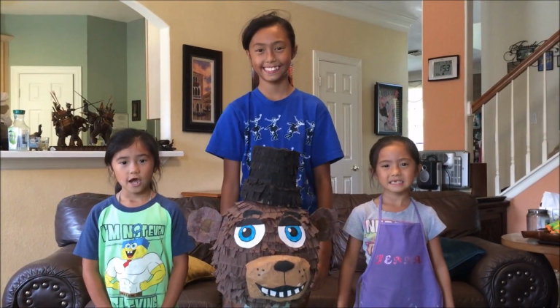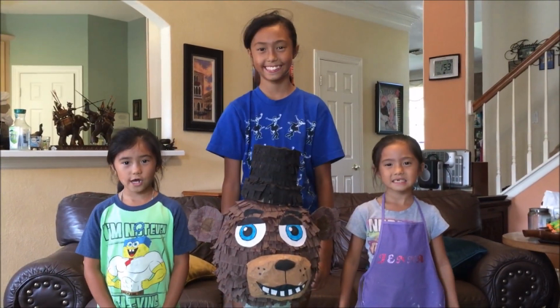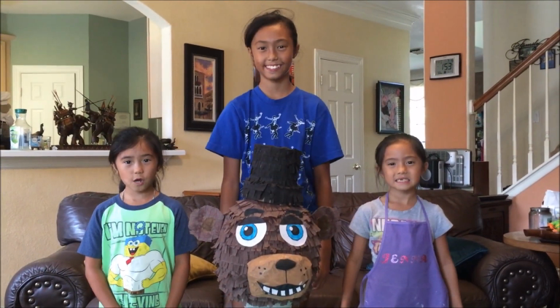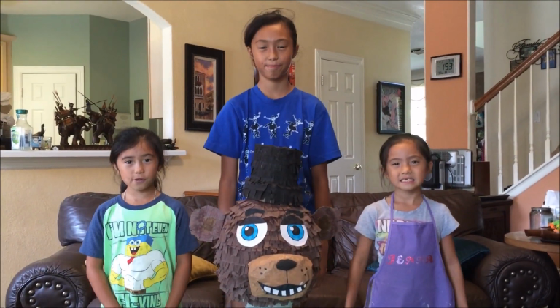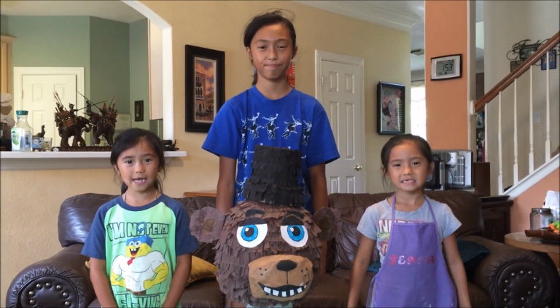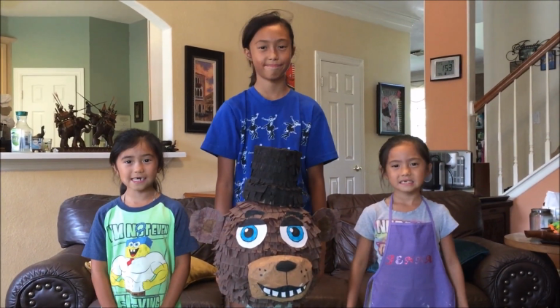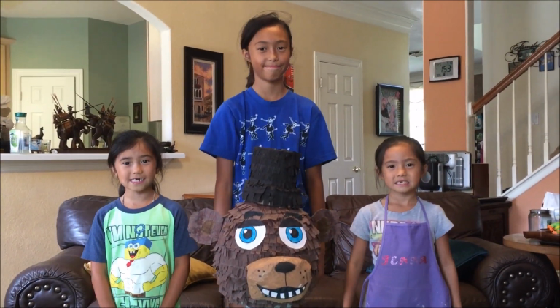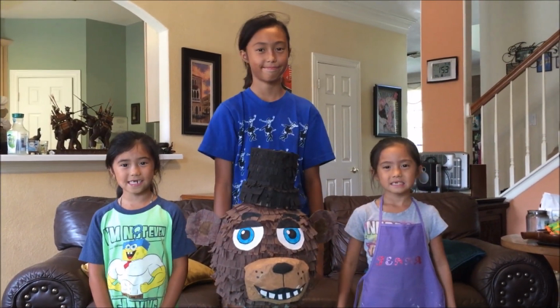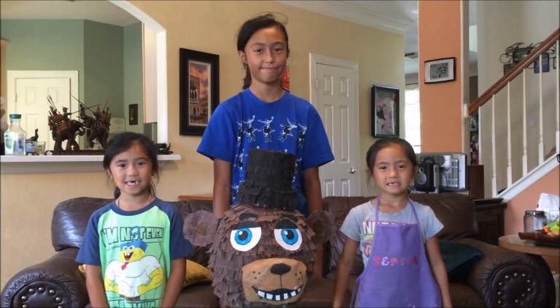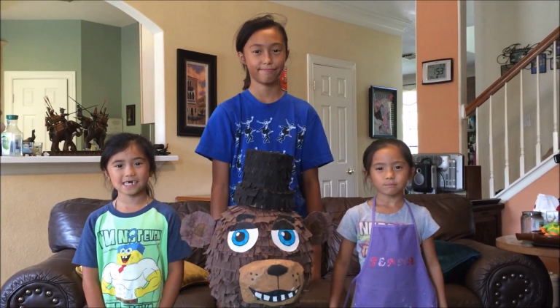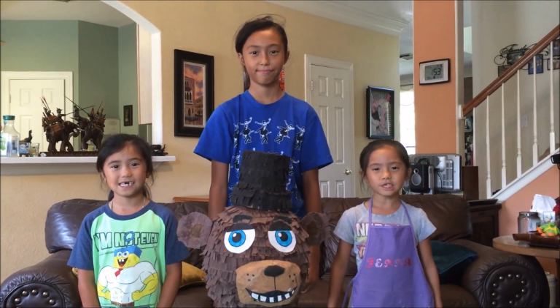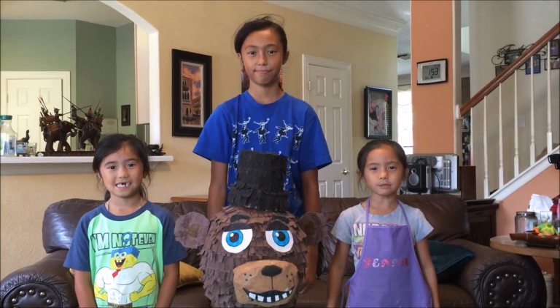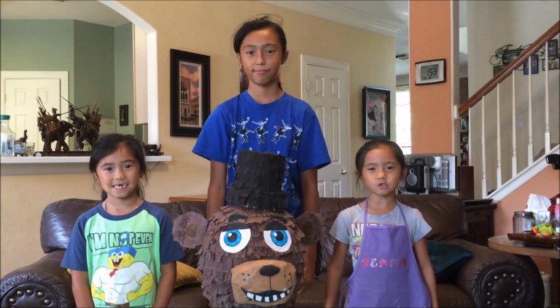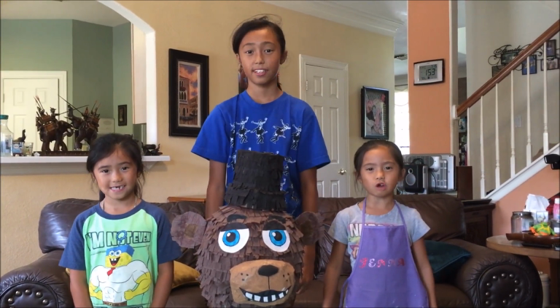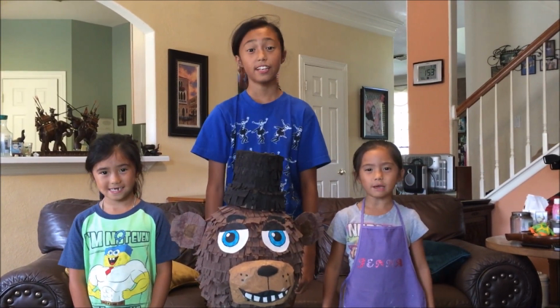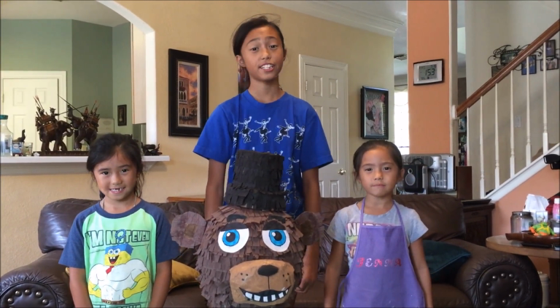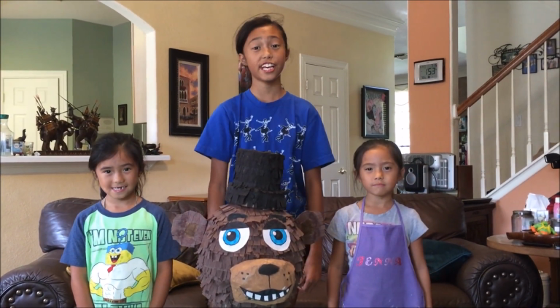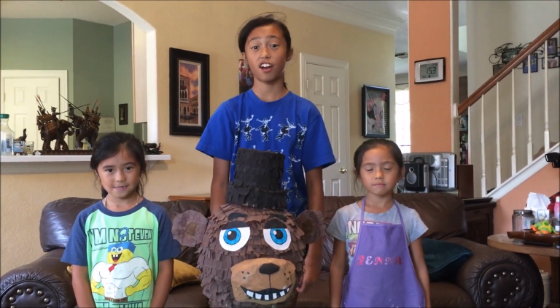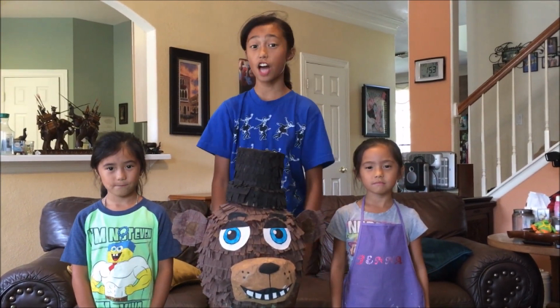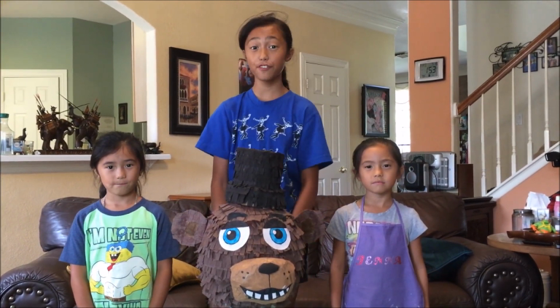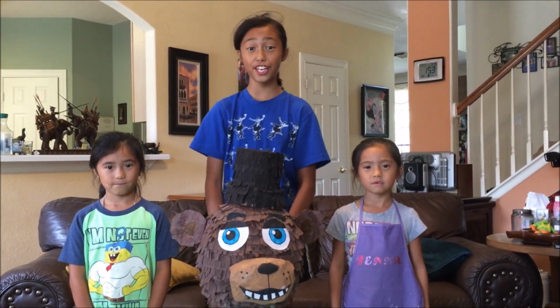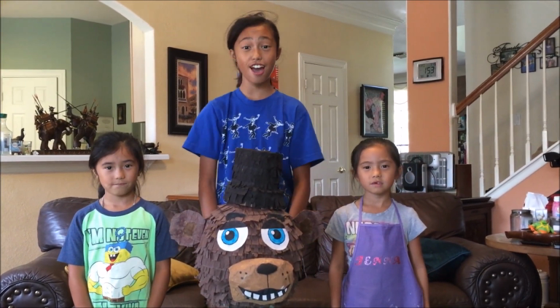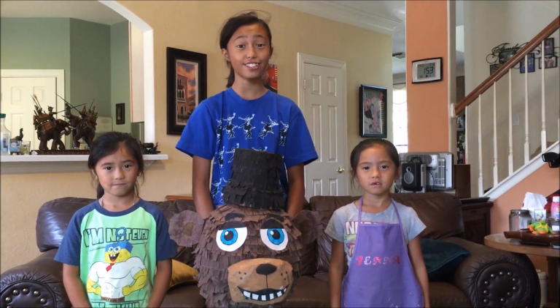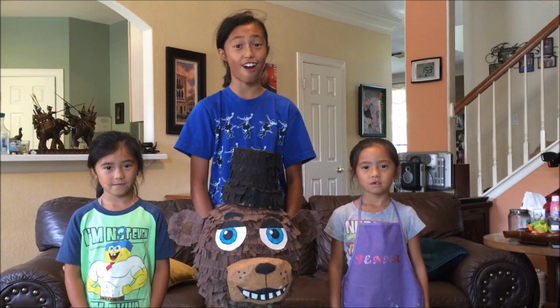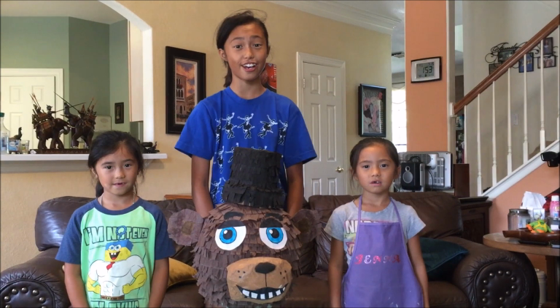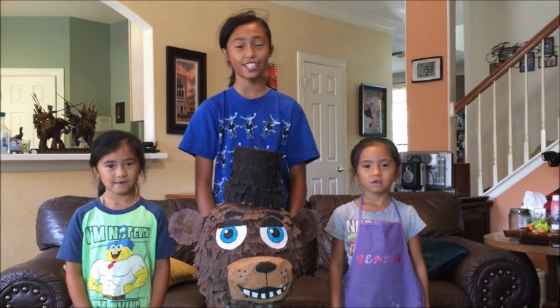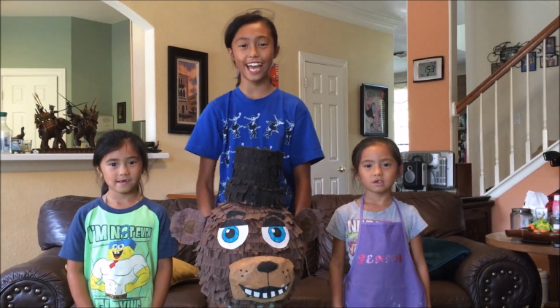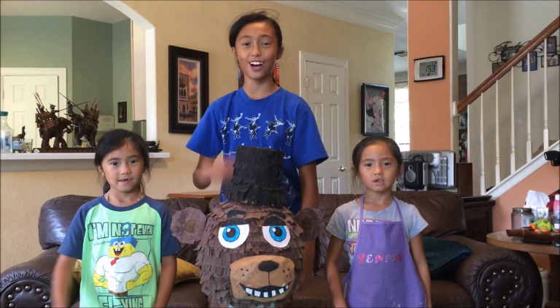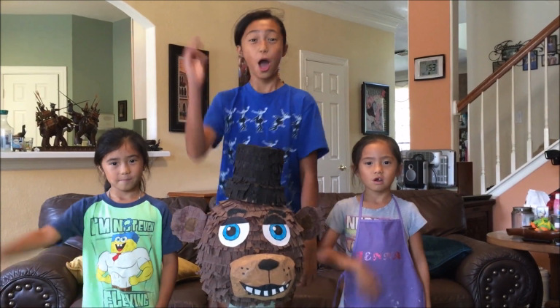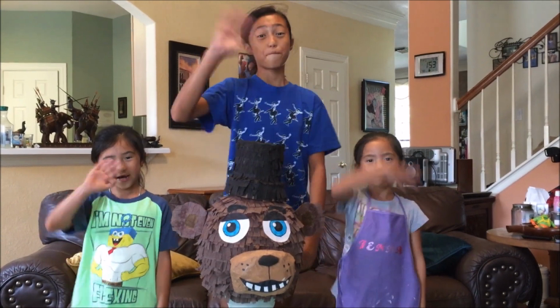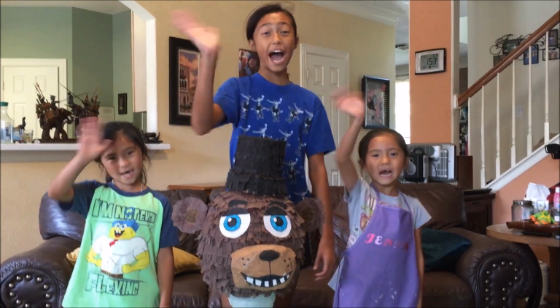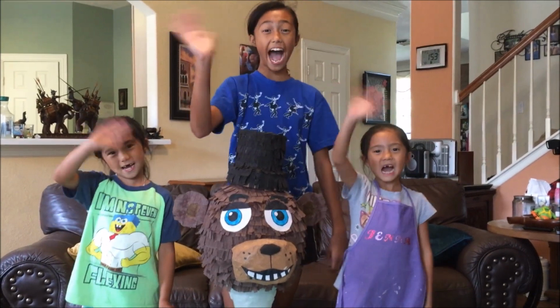I hope you like our video. Please subscribe and check out our other videos on our channel. Bye!